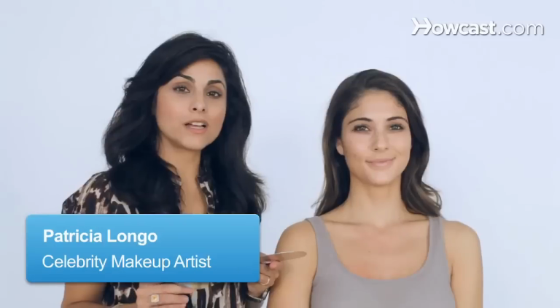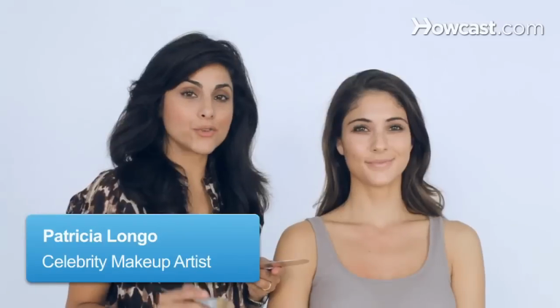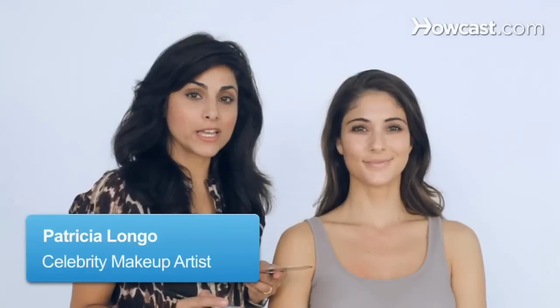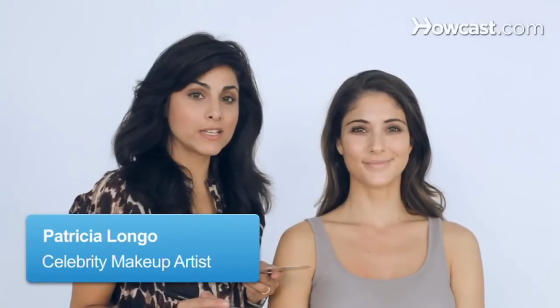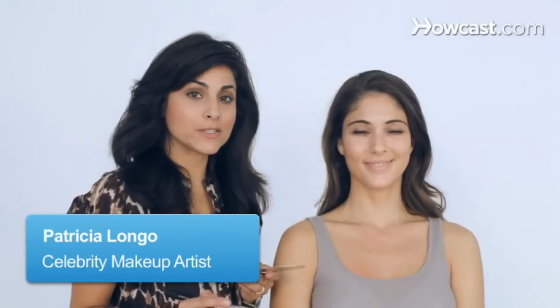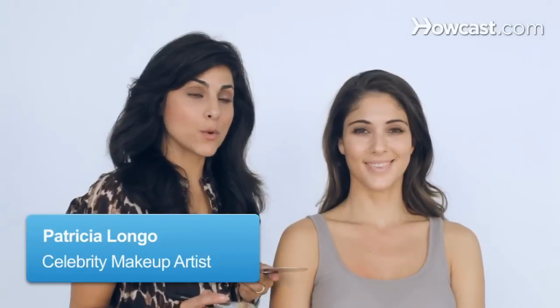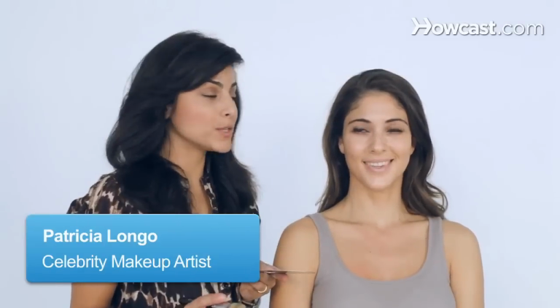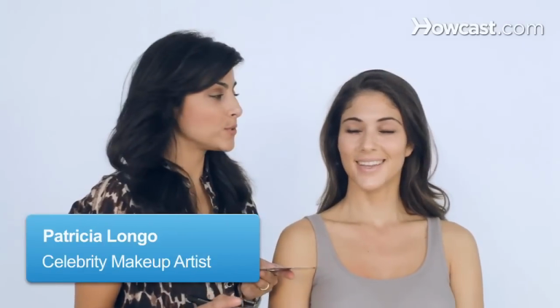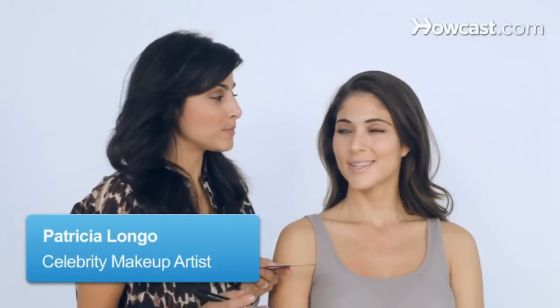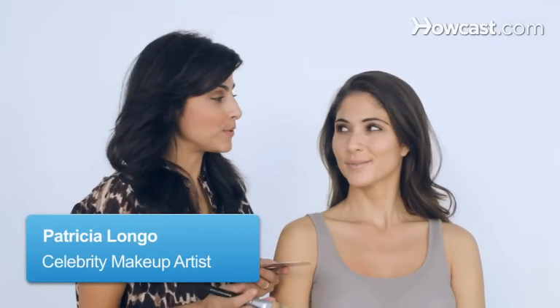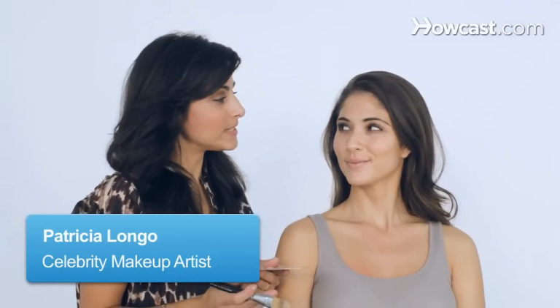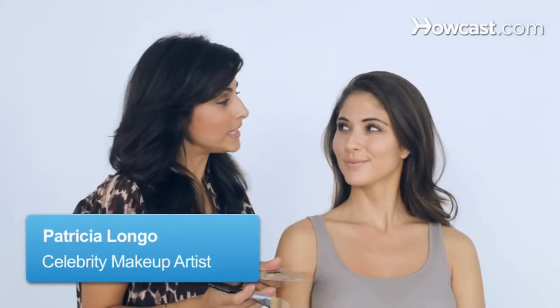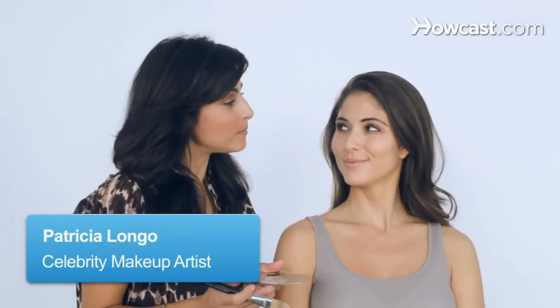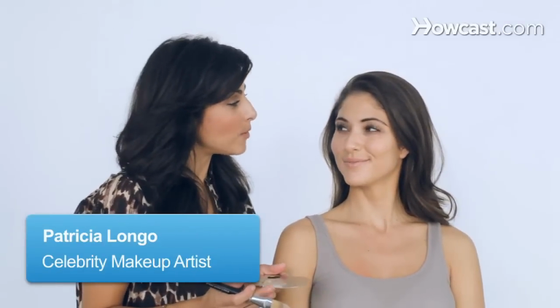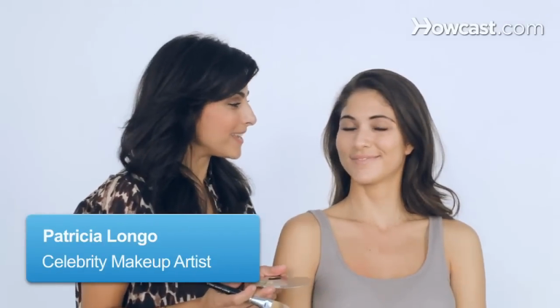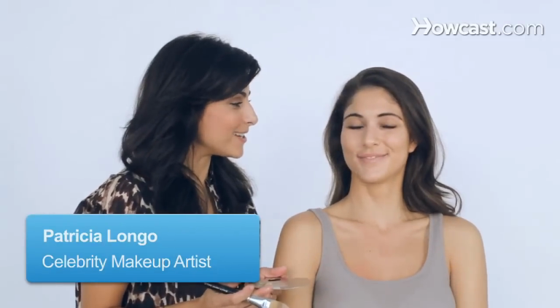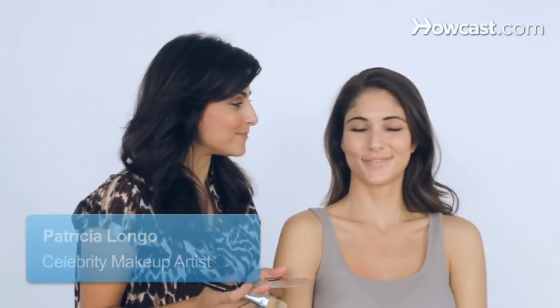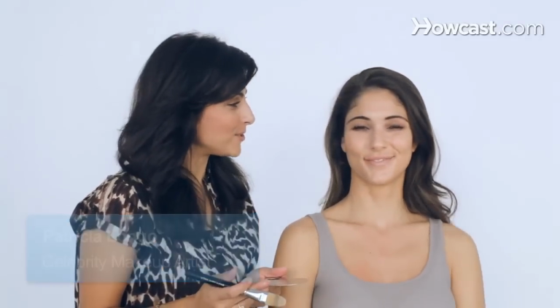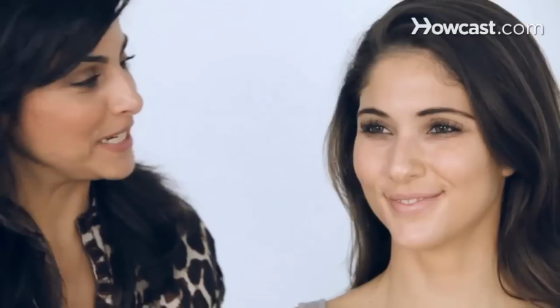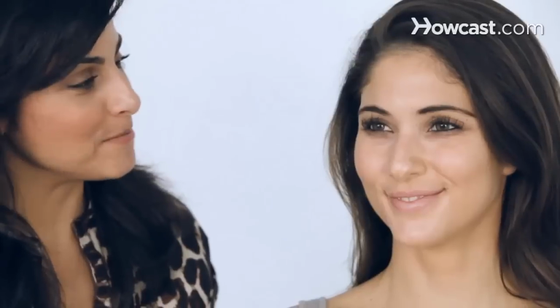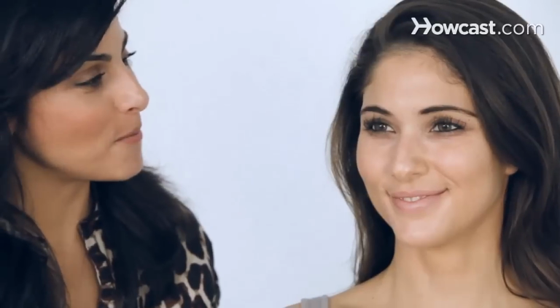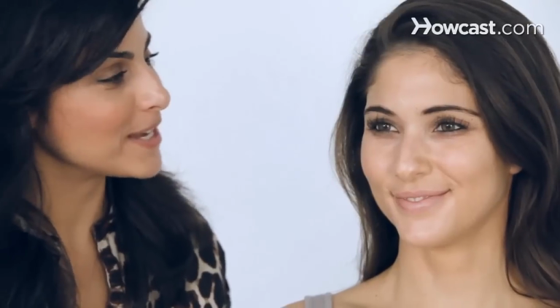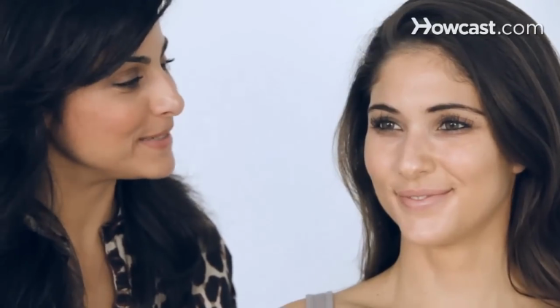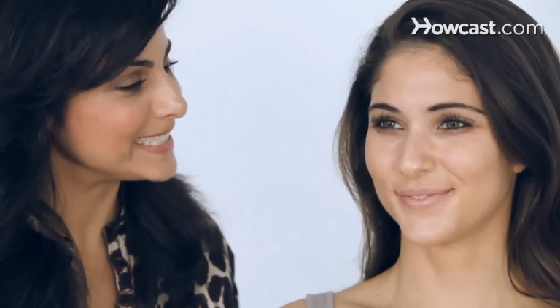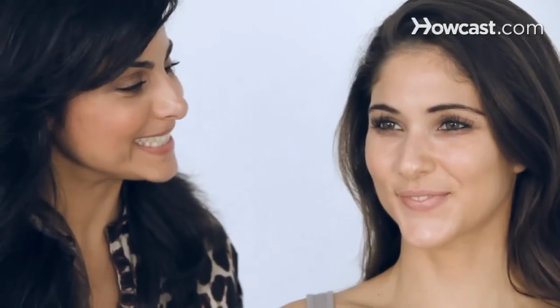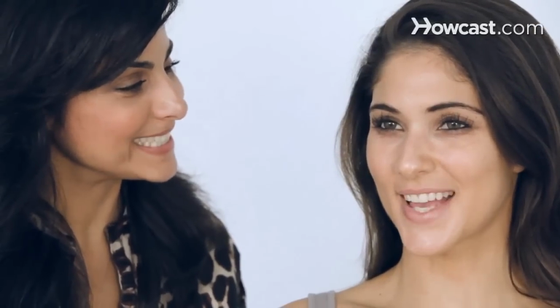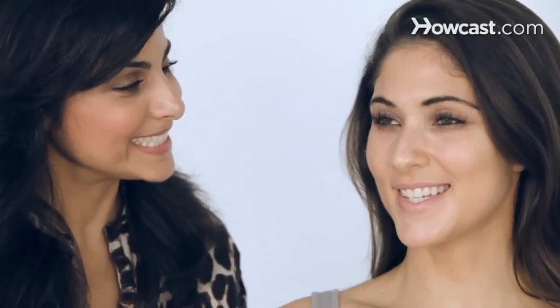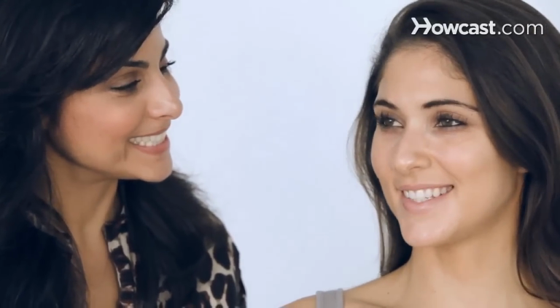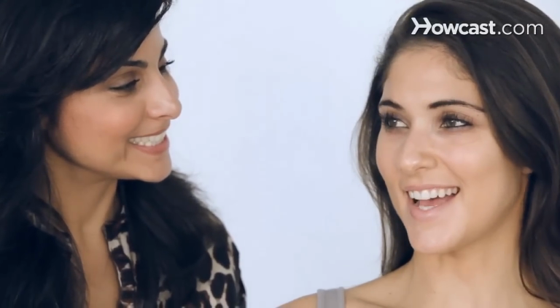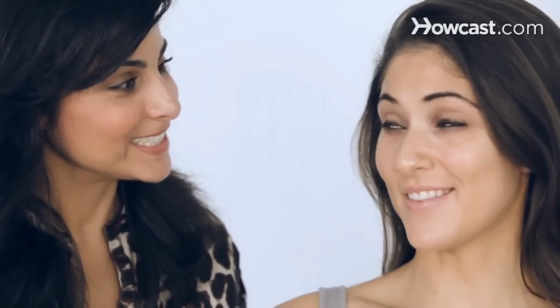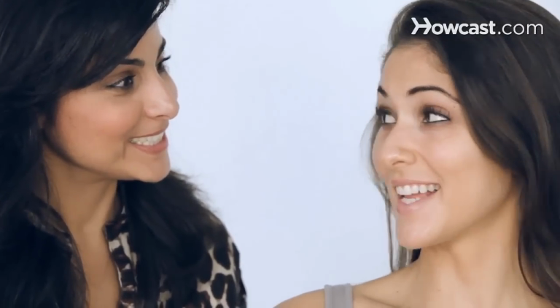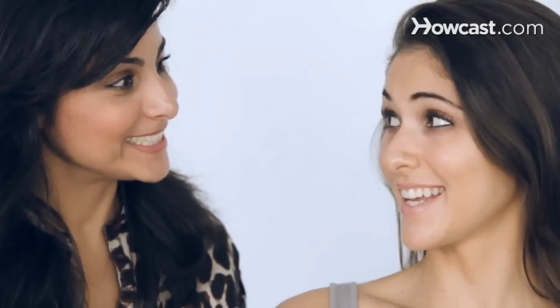Andrea is going to experience emo makeup. Do you know what emo makeup is? I have an idea.